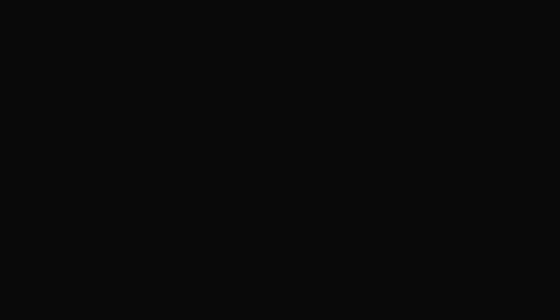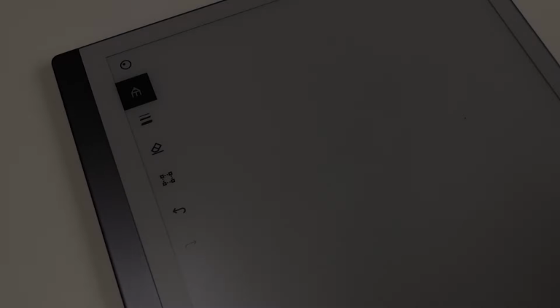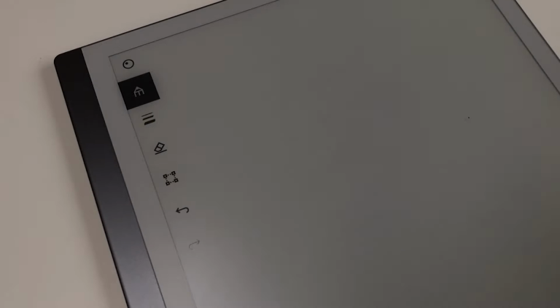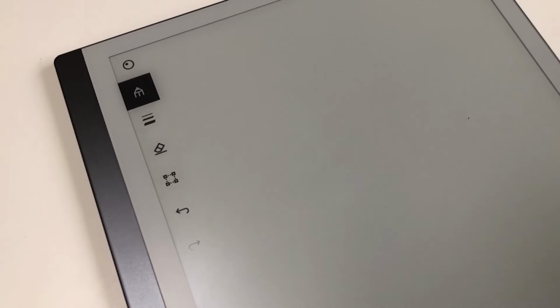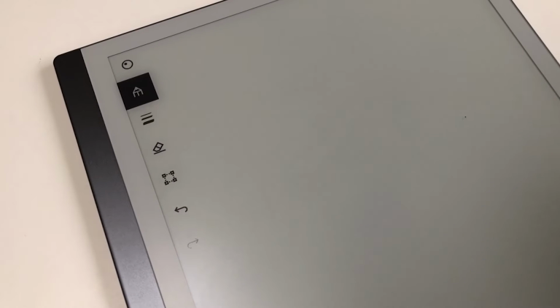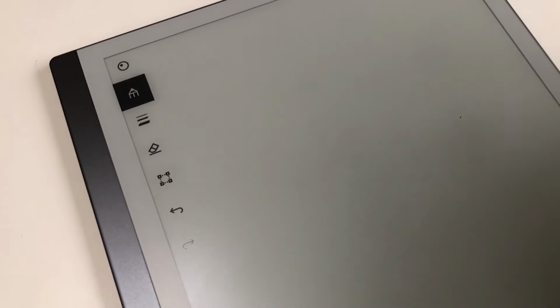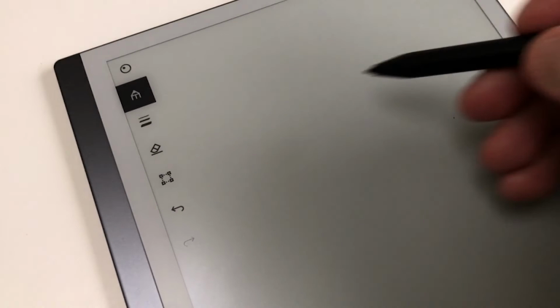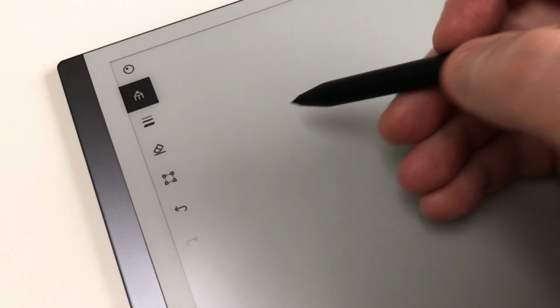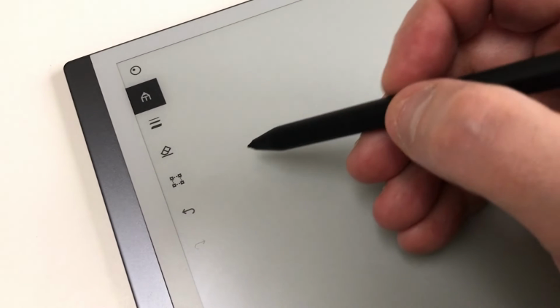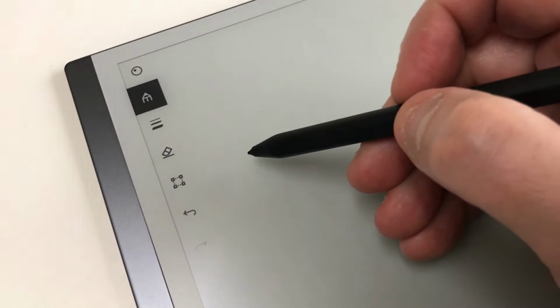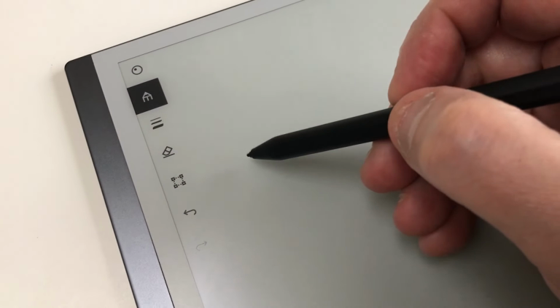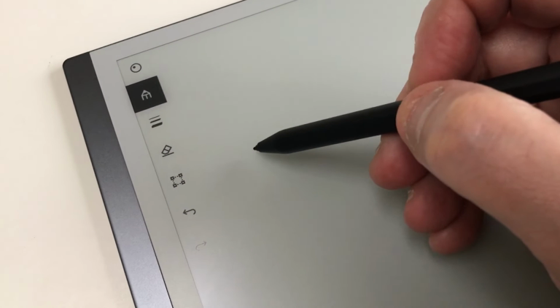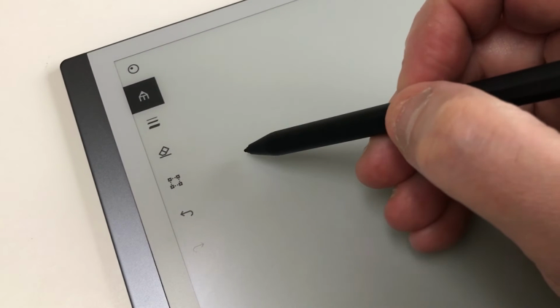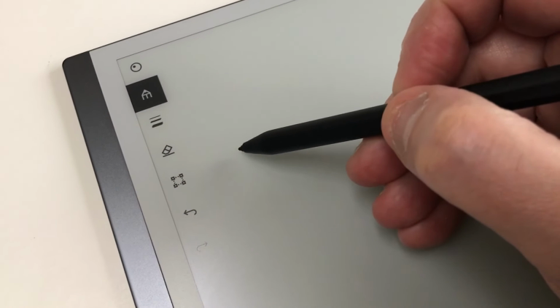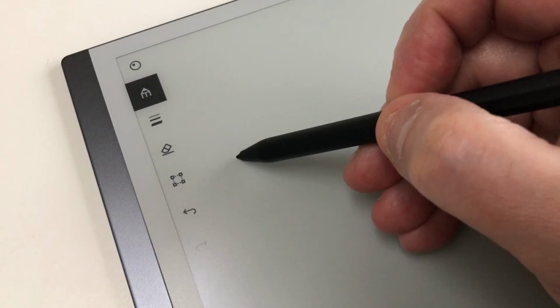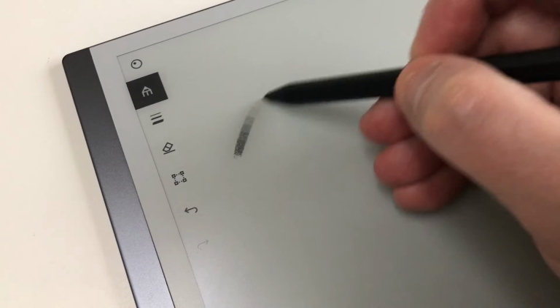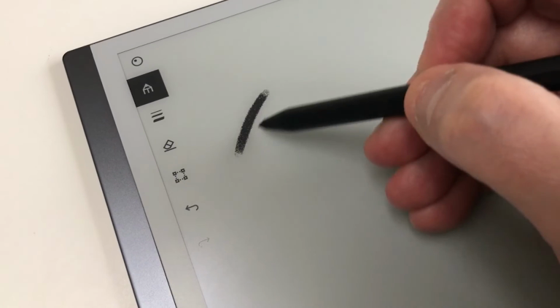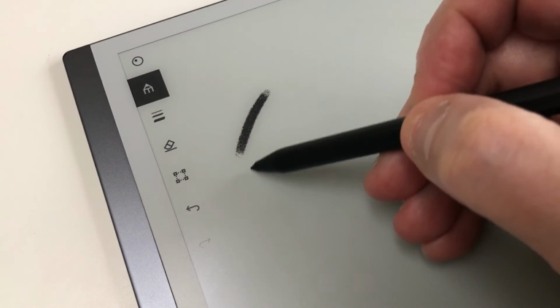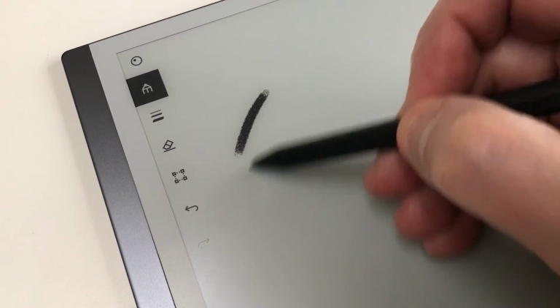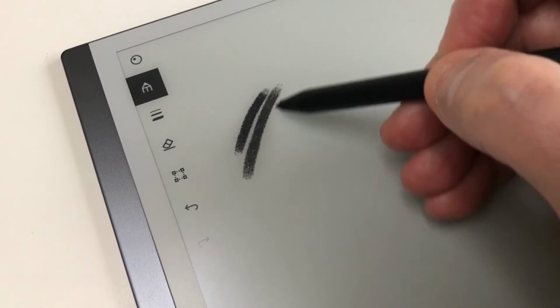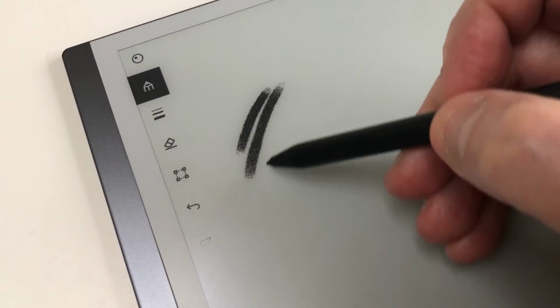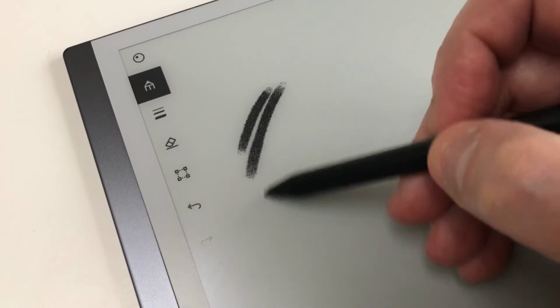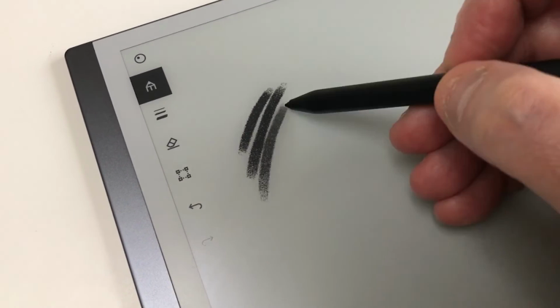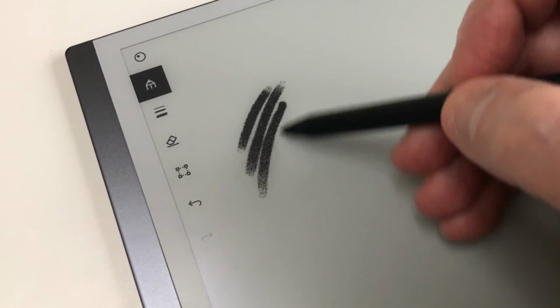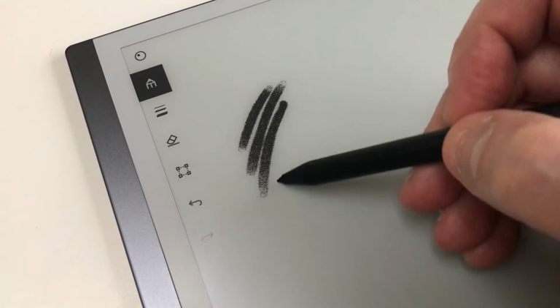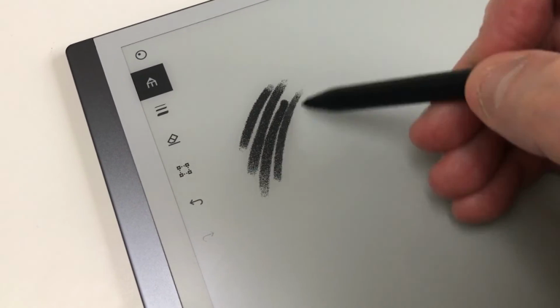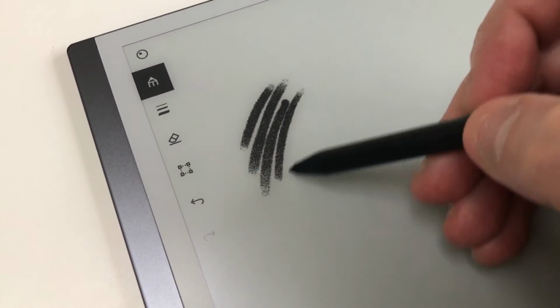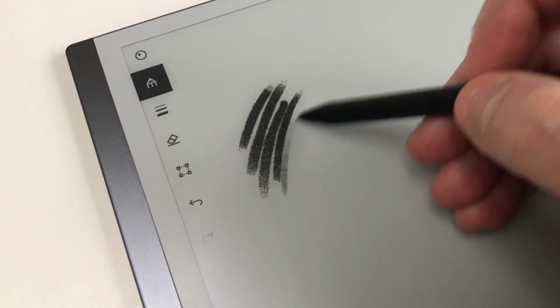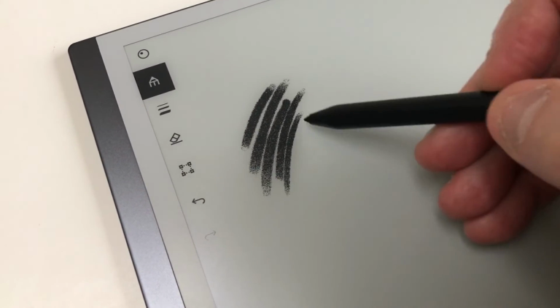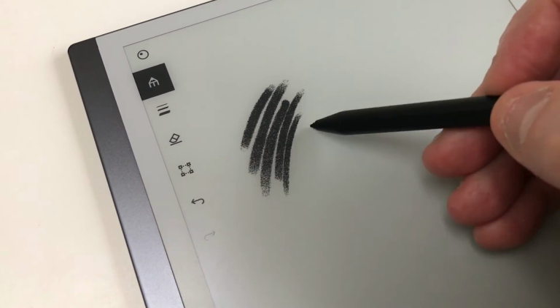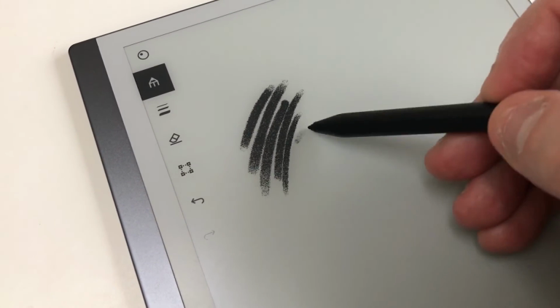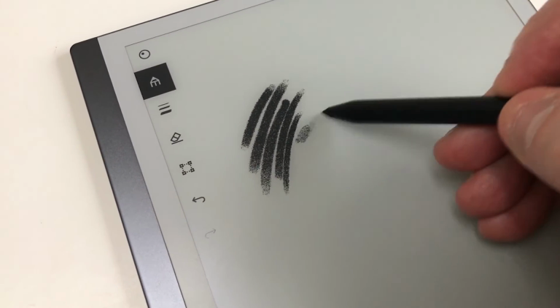When using the pencil it actually feels like you're using a real pencil. It even sounds like you're using a real pencil.